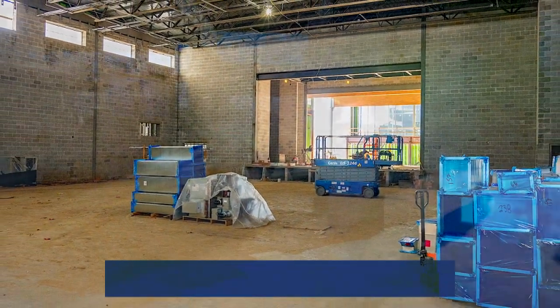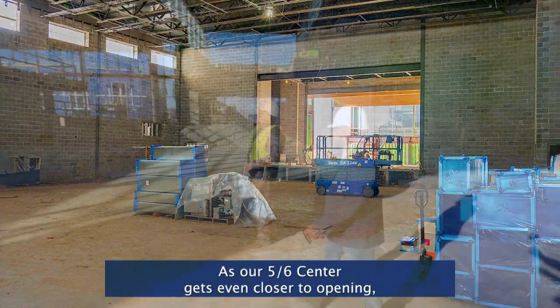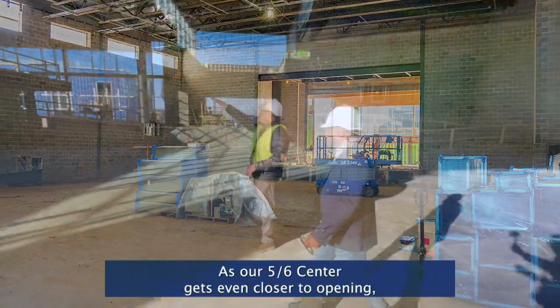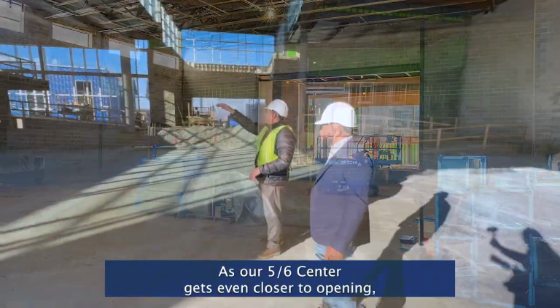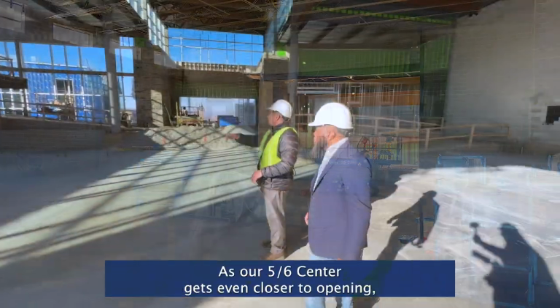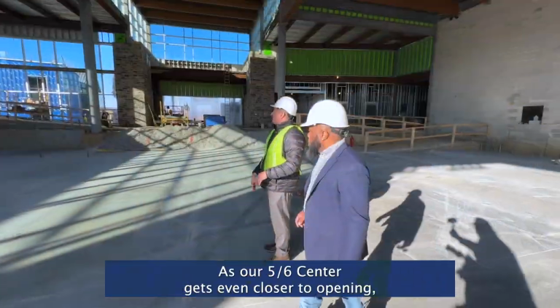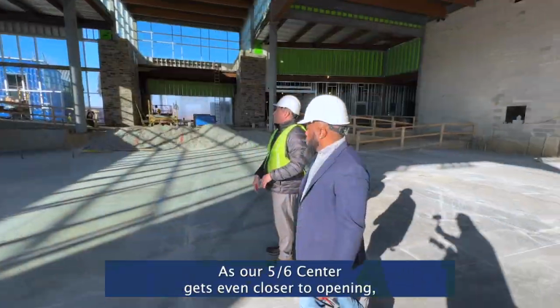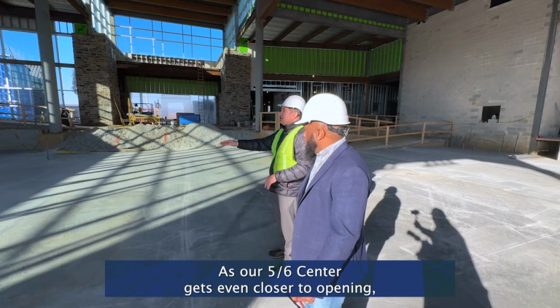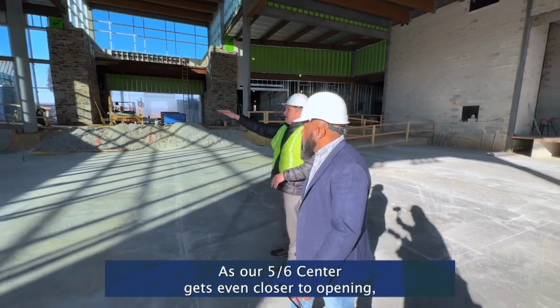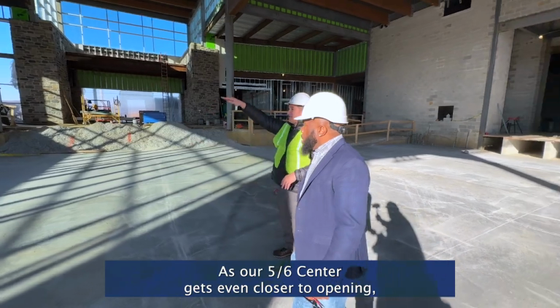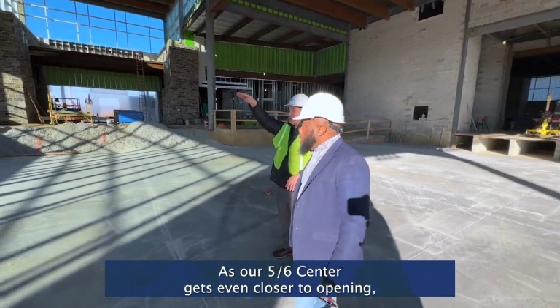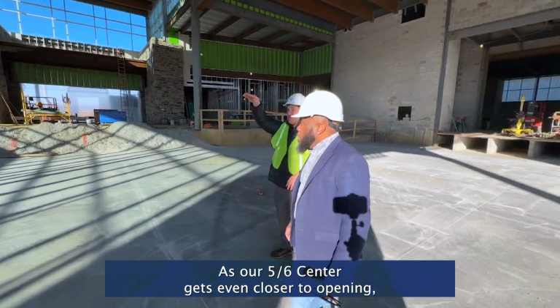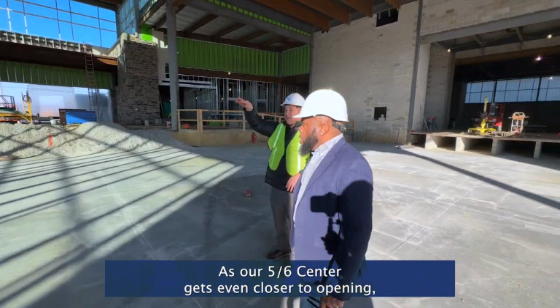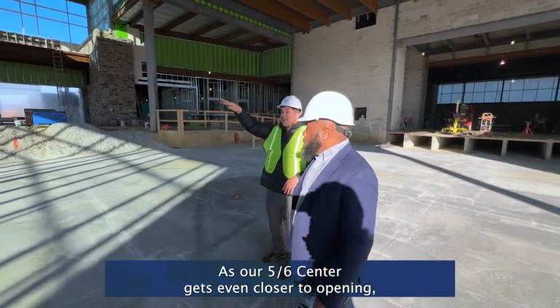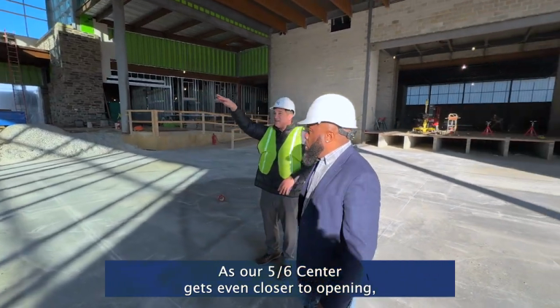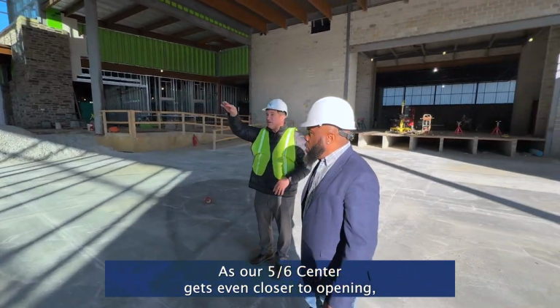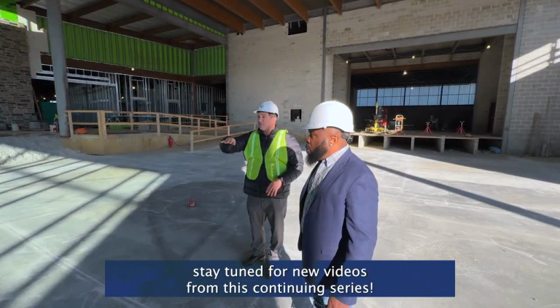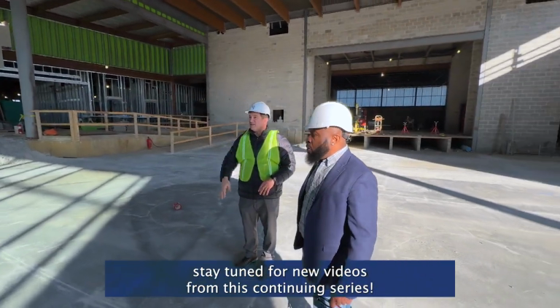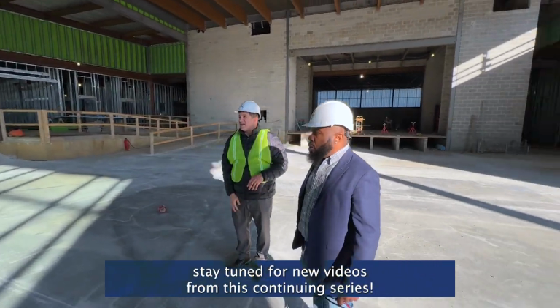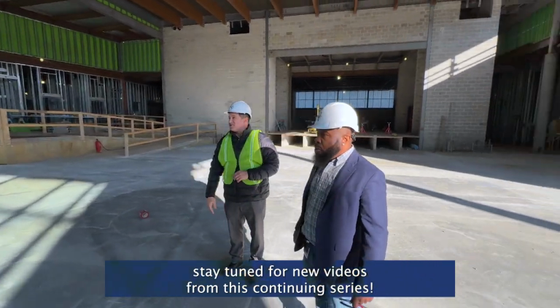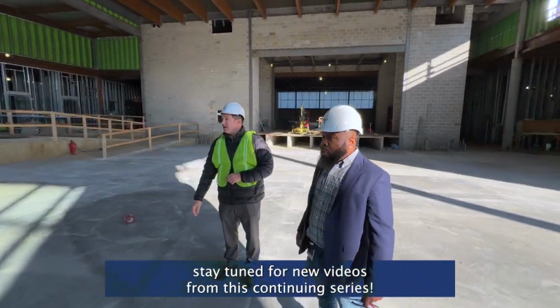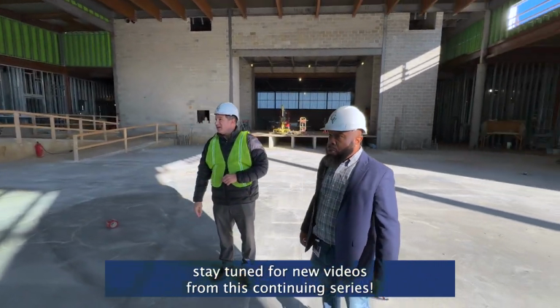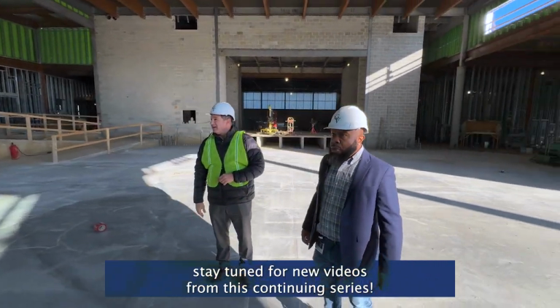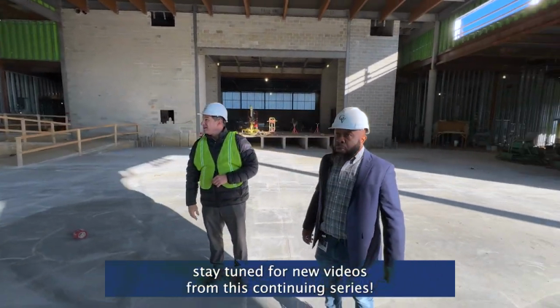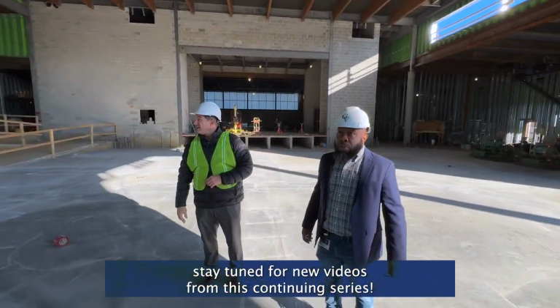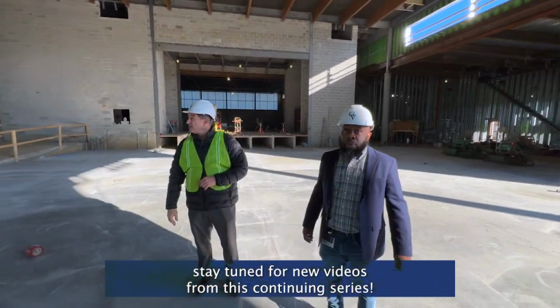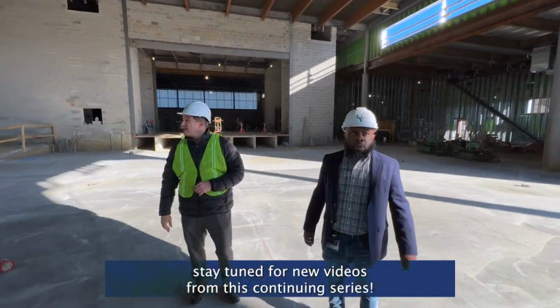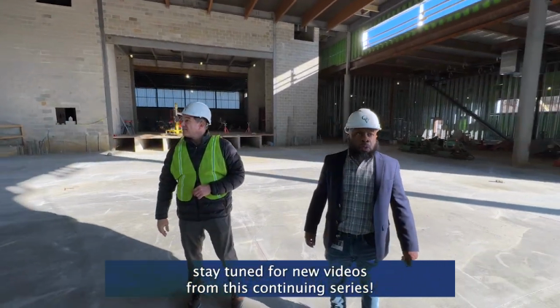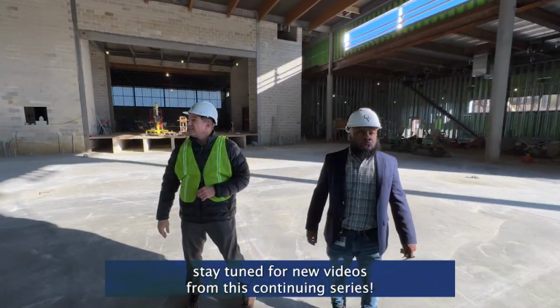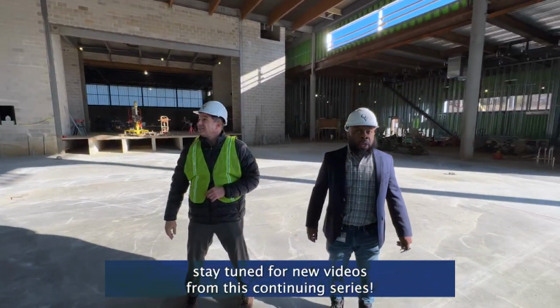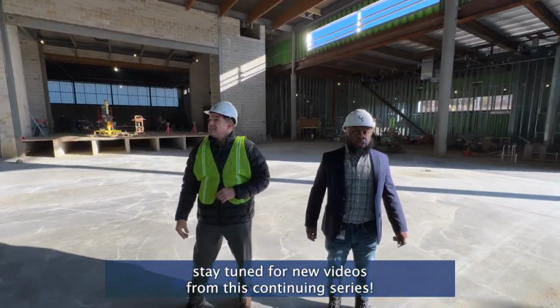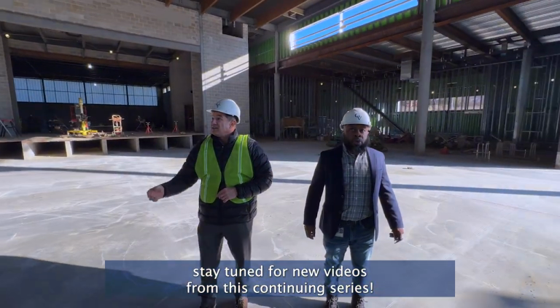As our 5-6 Center gets even closer to opening, stay tuned for new videos from this continuing series.